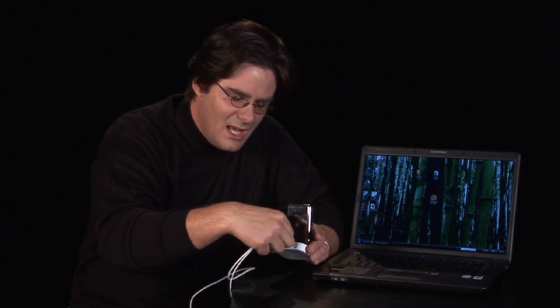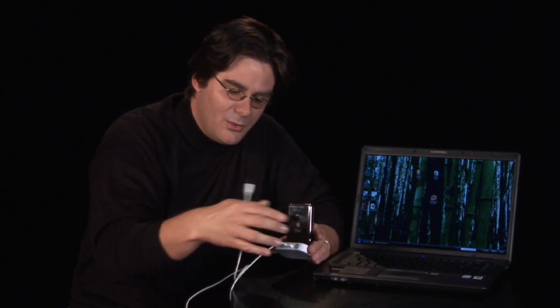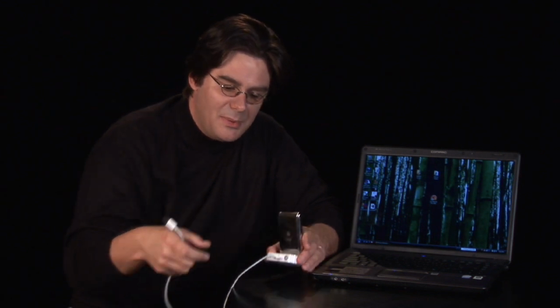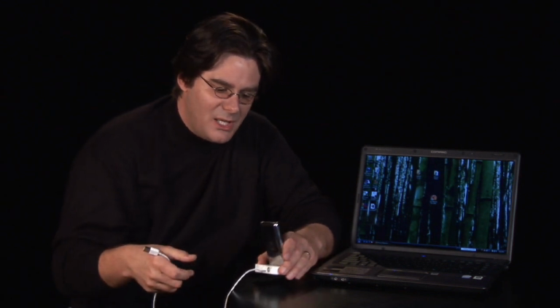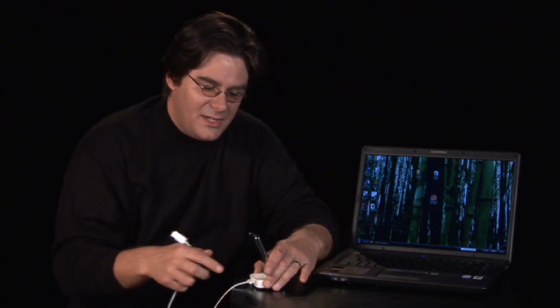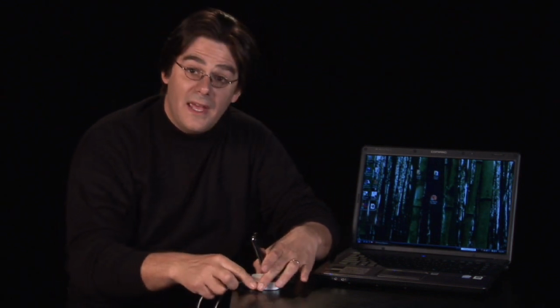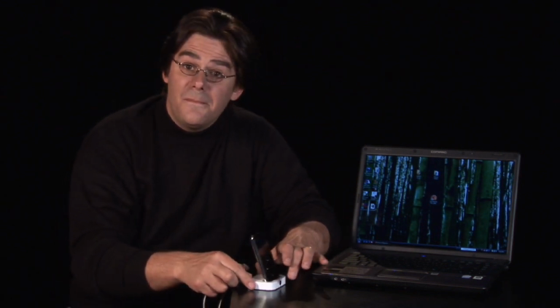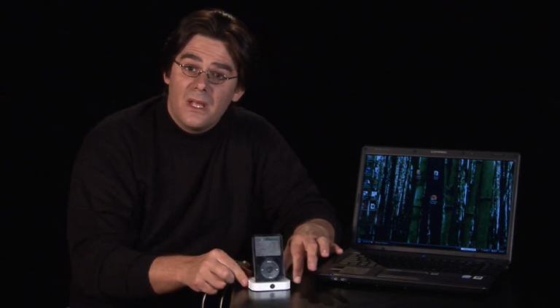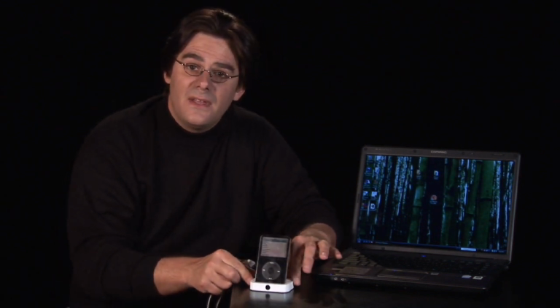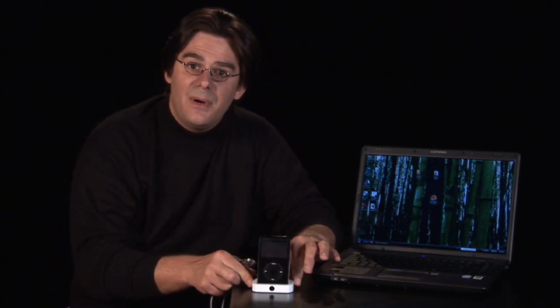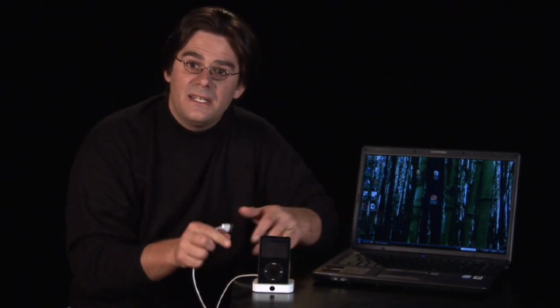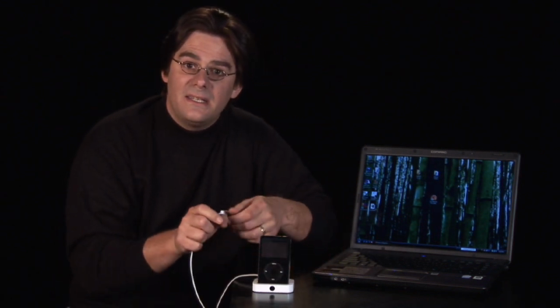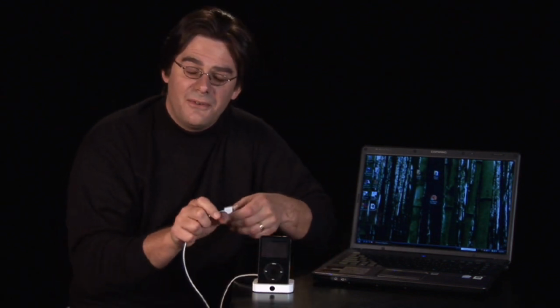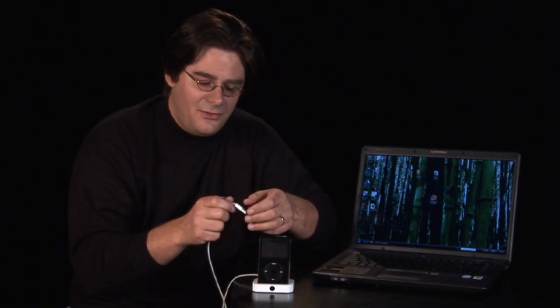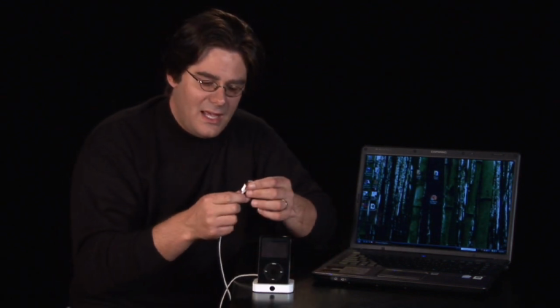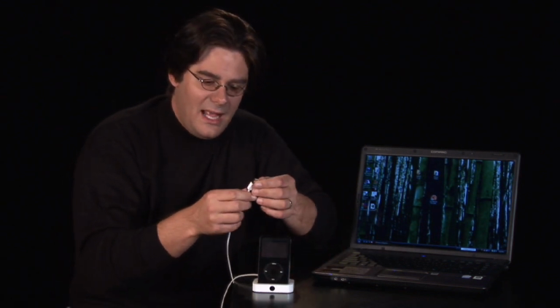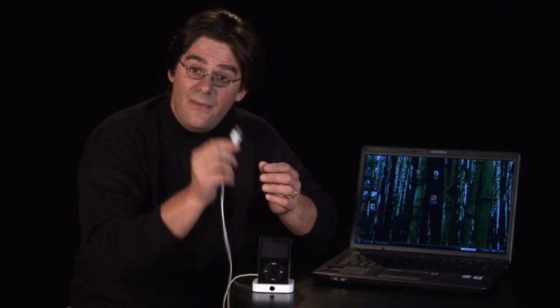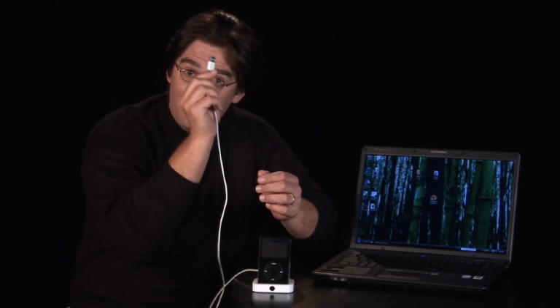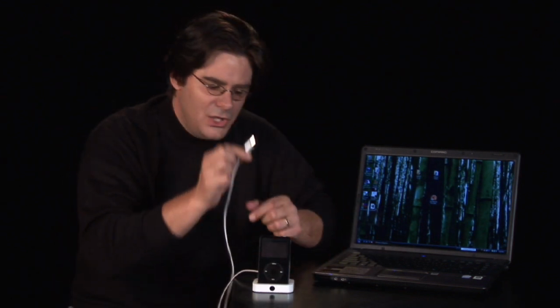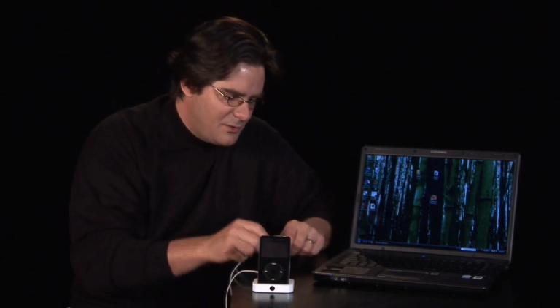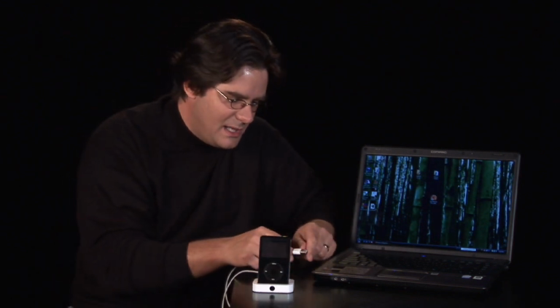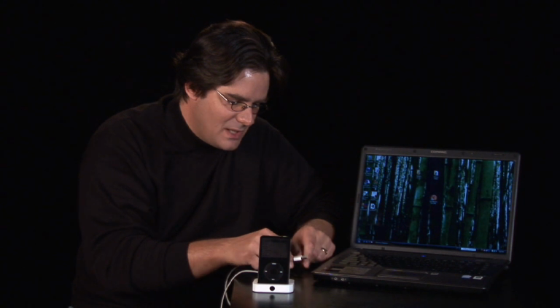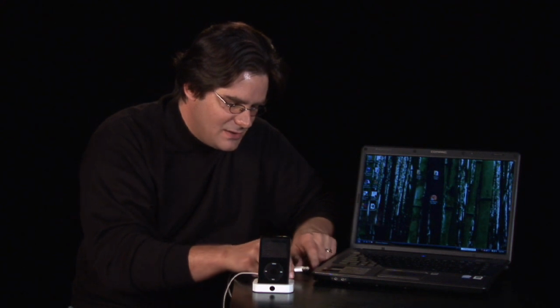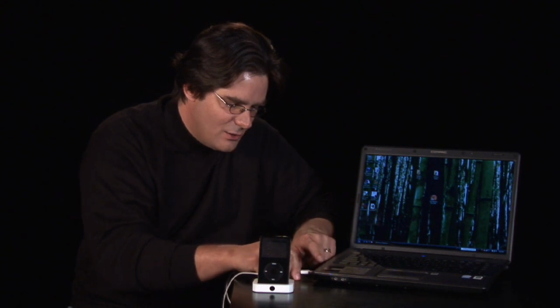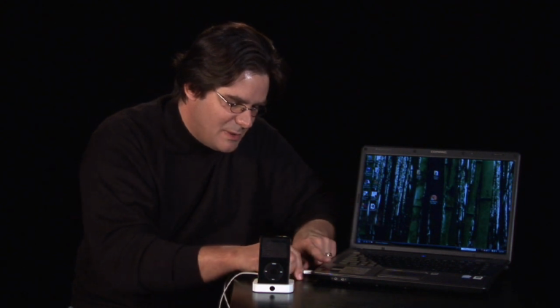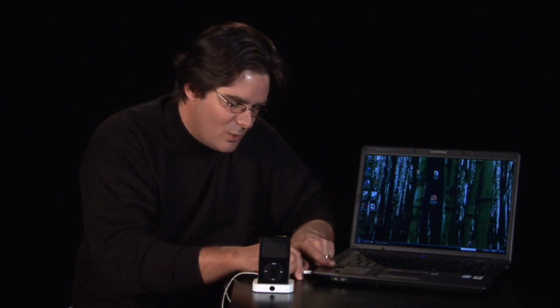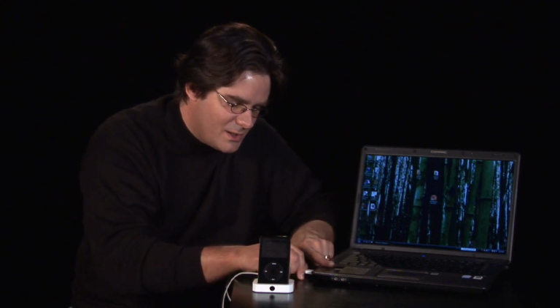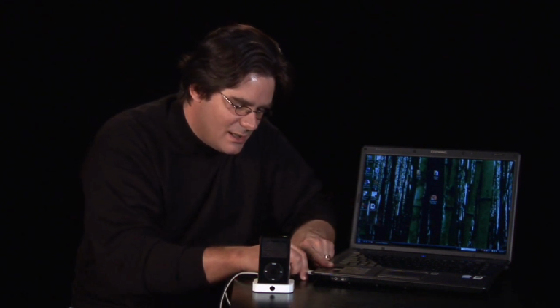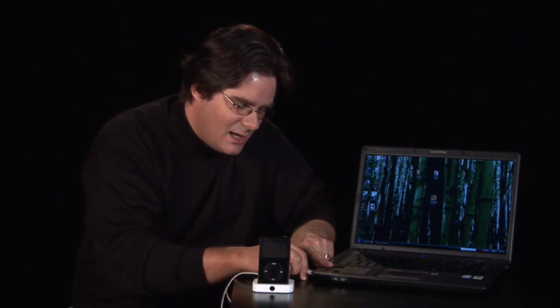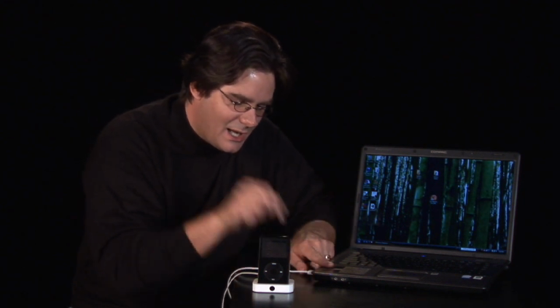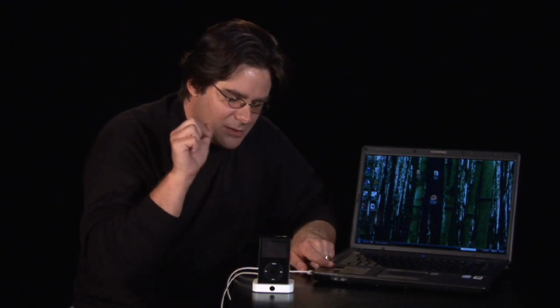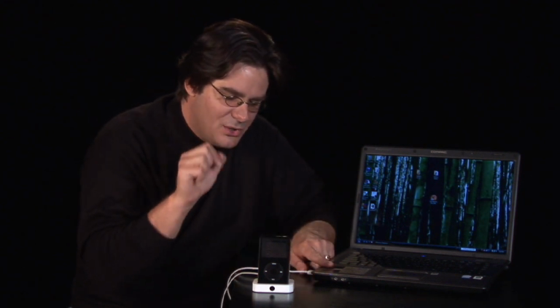So we simply place it in there, the iPod connector first, and then the USB into the USB port on your computer.